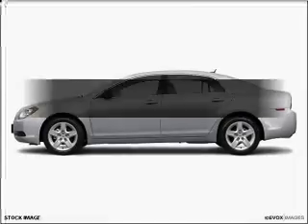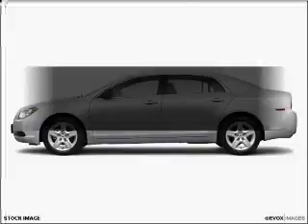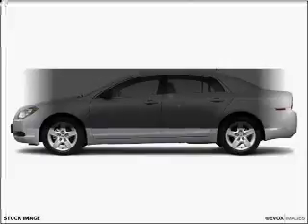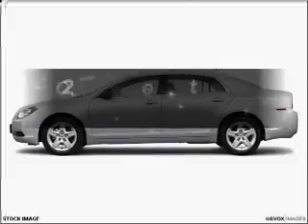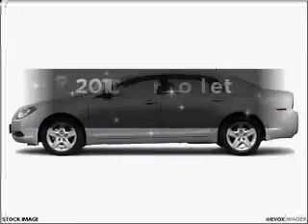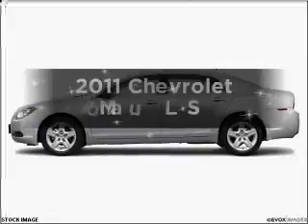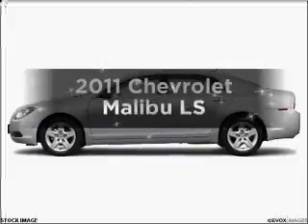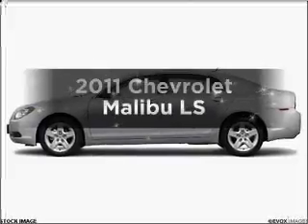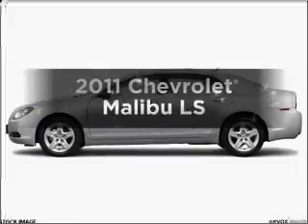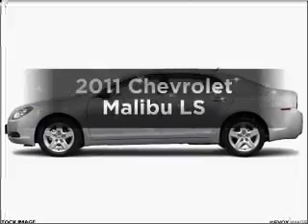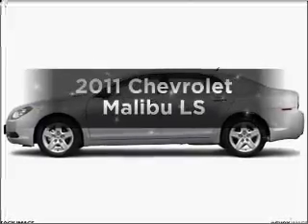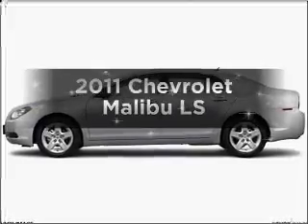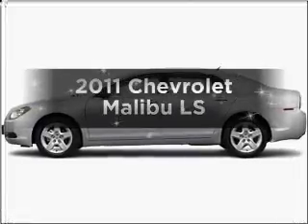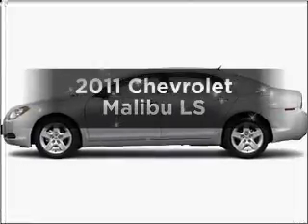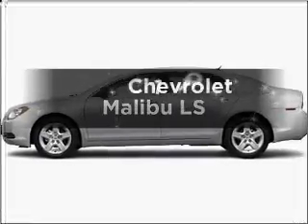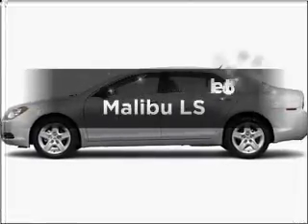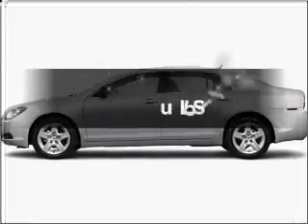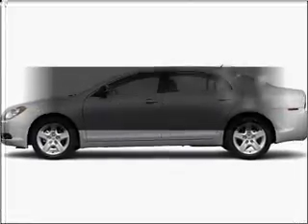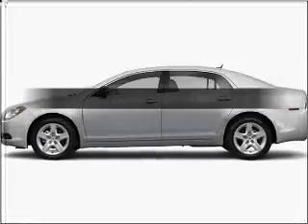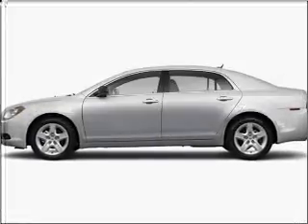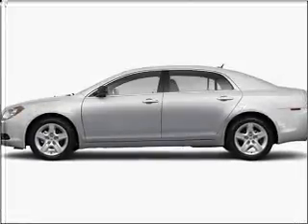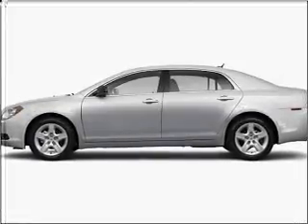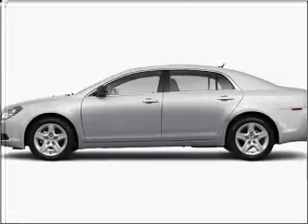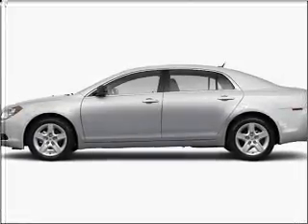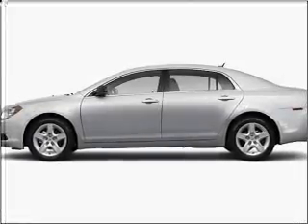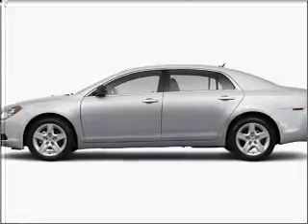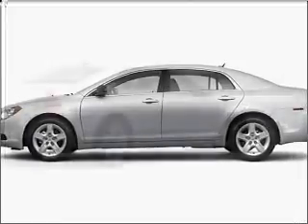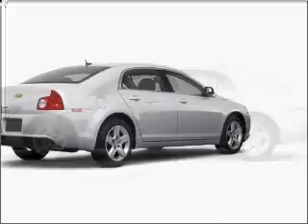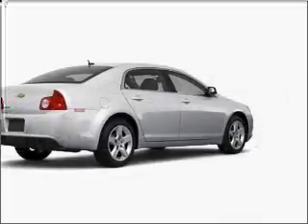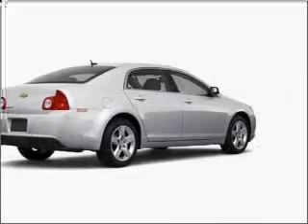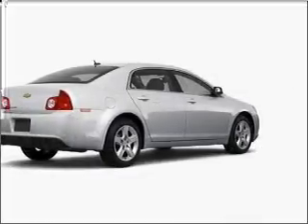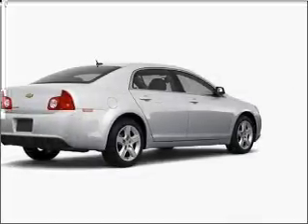Check out this 2011 Chevrolet Malibu. If you're looking for a first-rate auto, this one could be yours today.